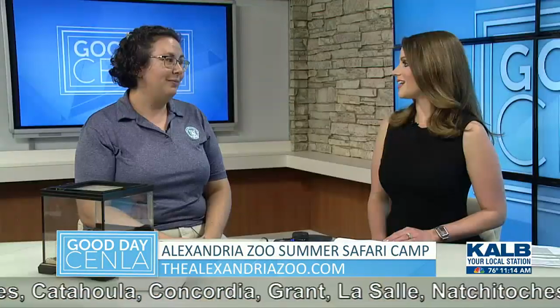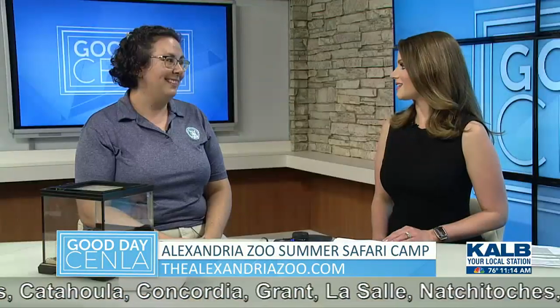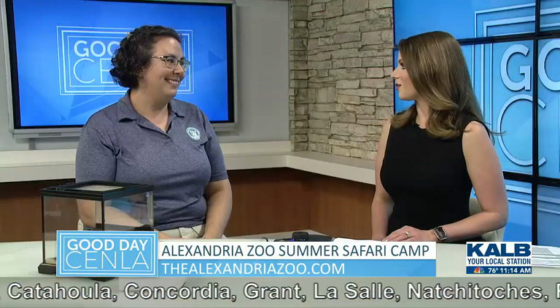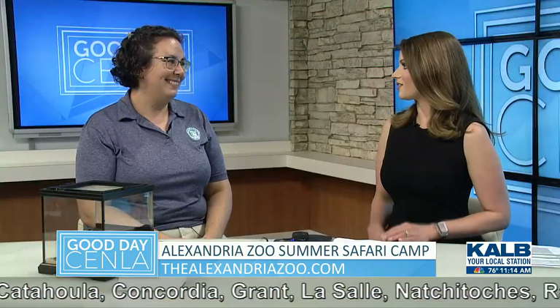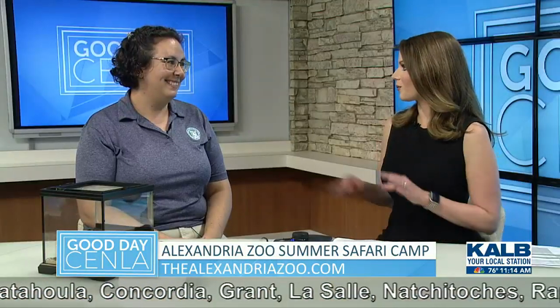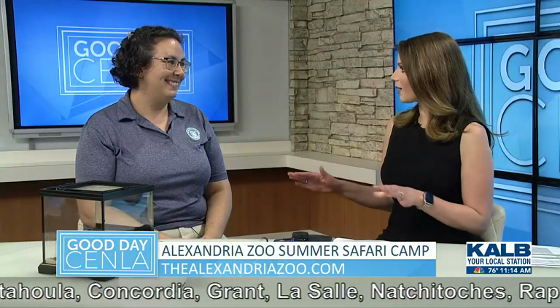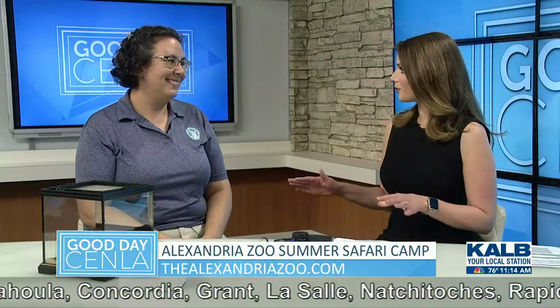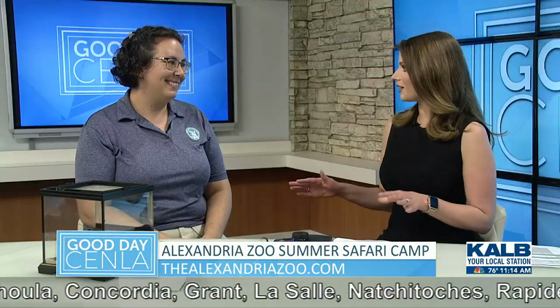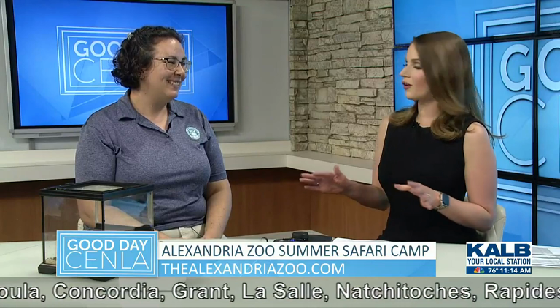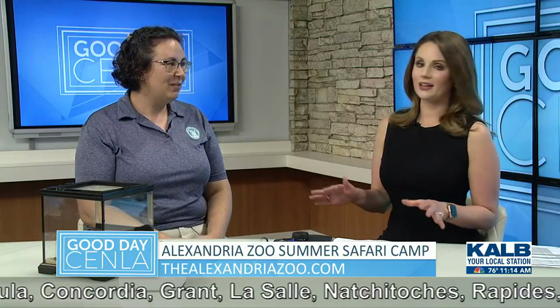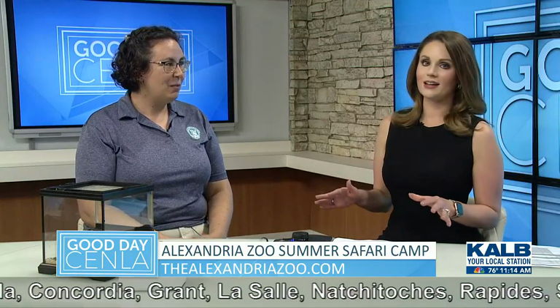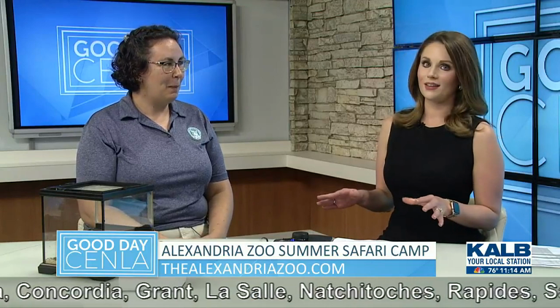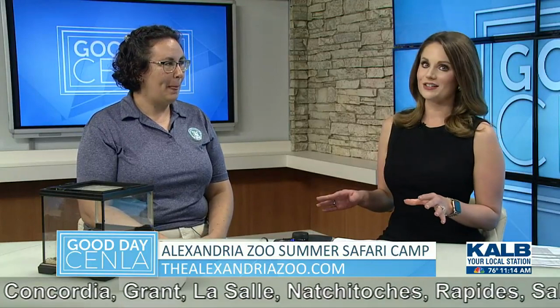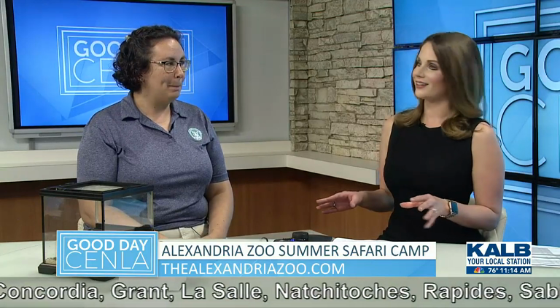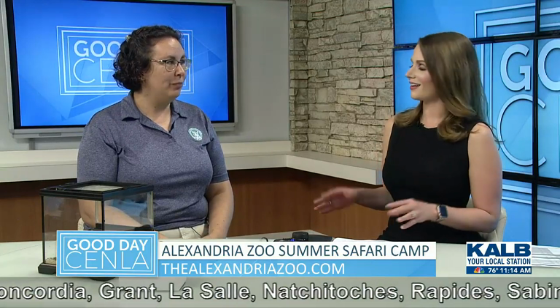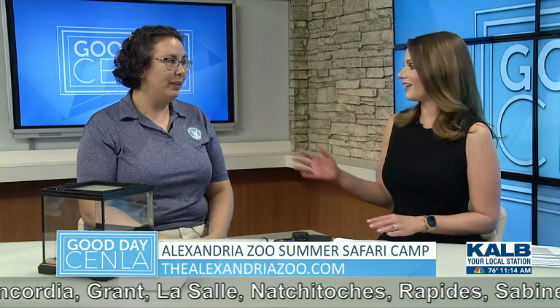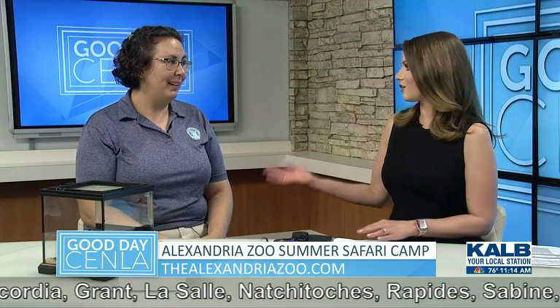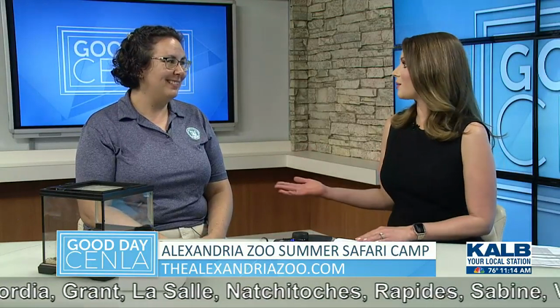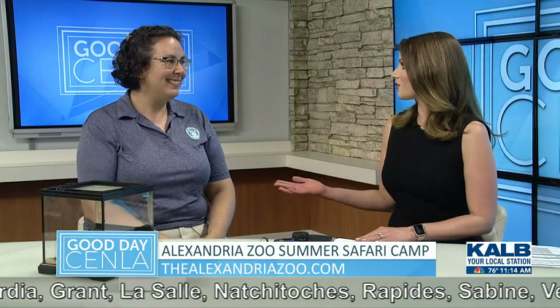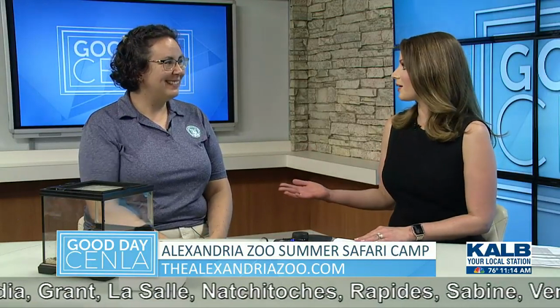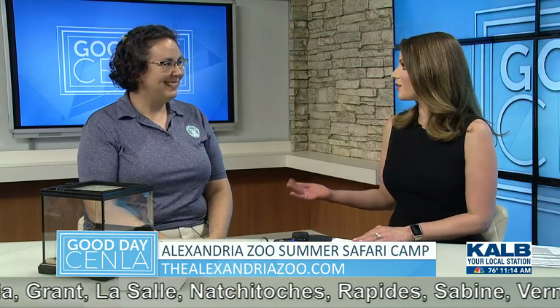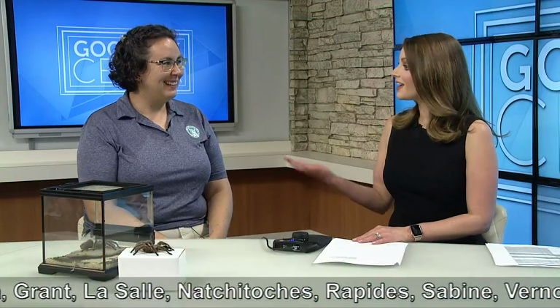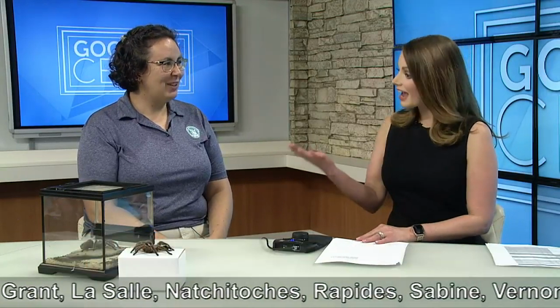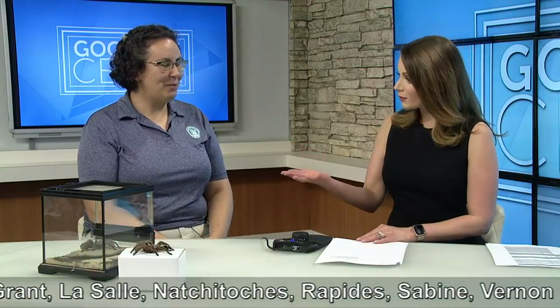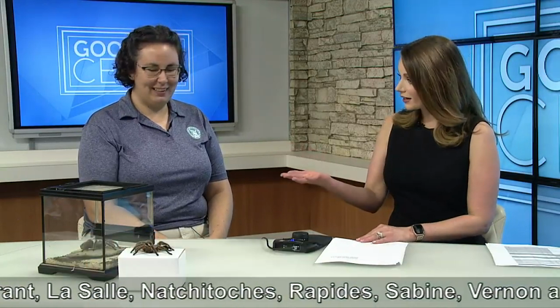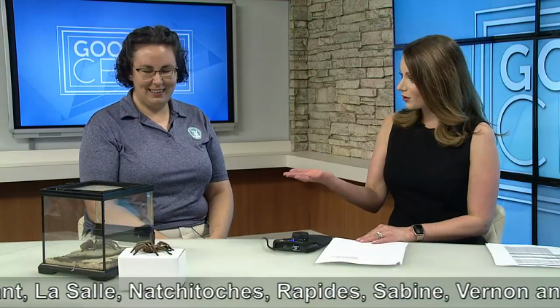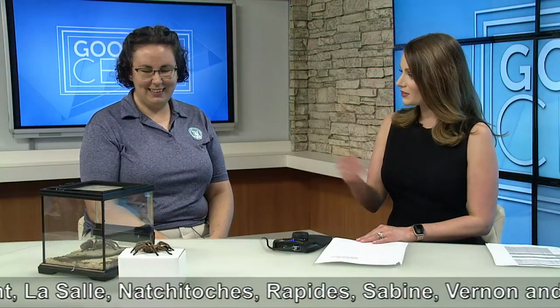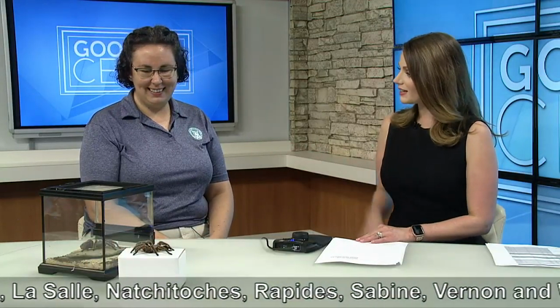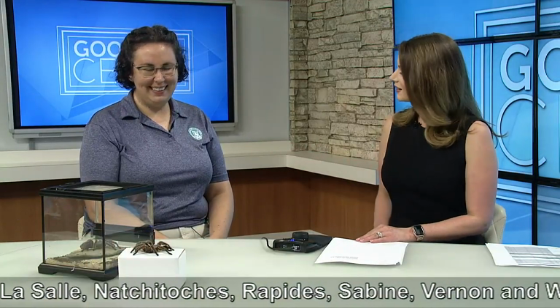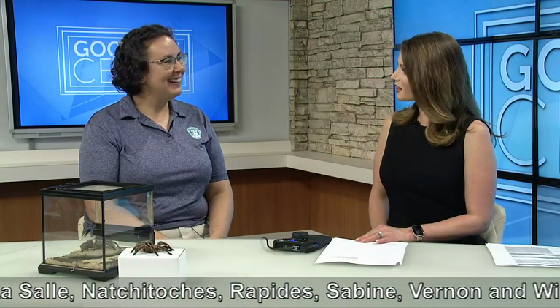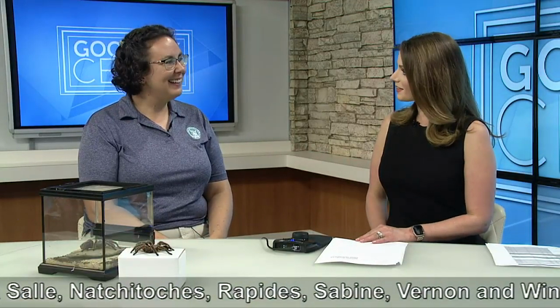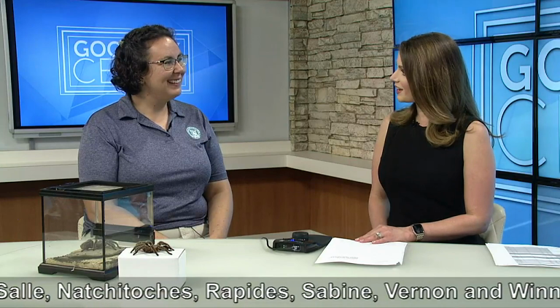Fantastic. Well, it's a great opportunity for all the kids out there. Katie, thank you so much for coming on, and for bringing Rosie and telling us all about the camp.